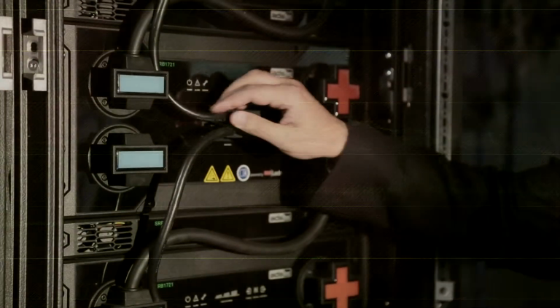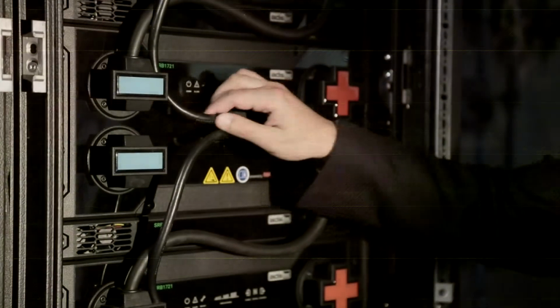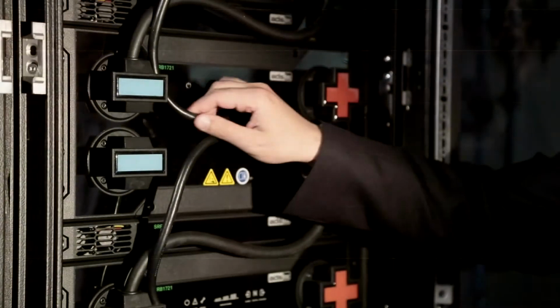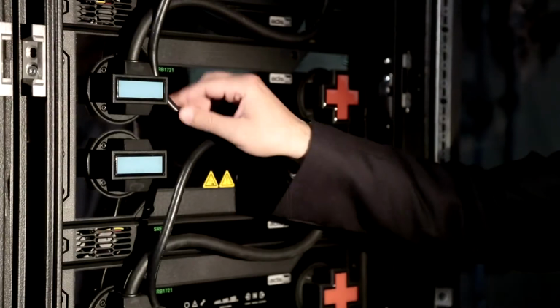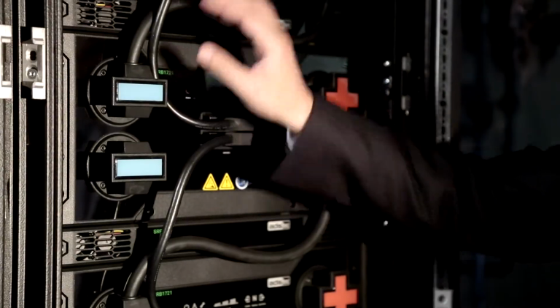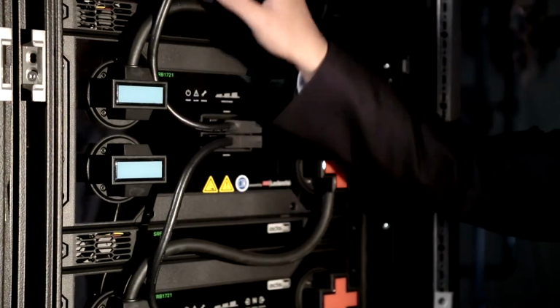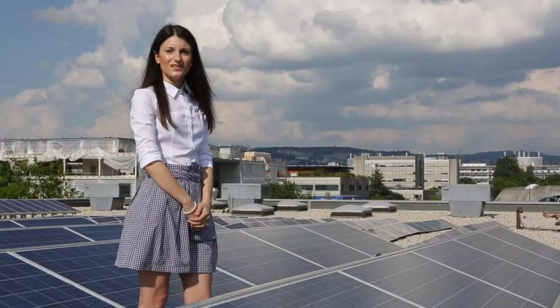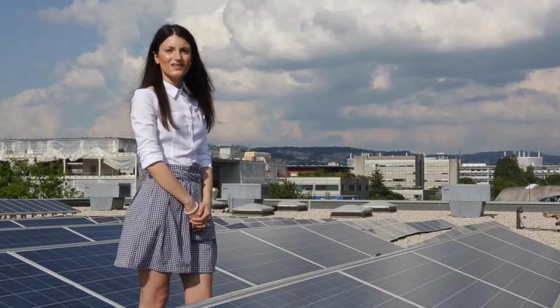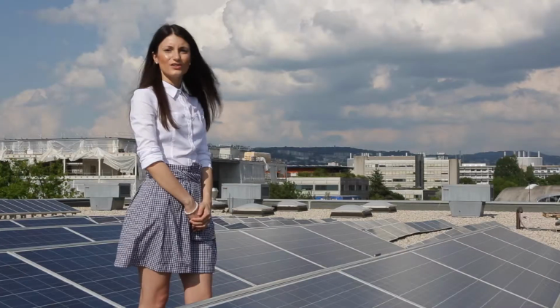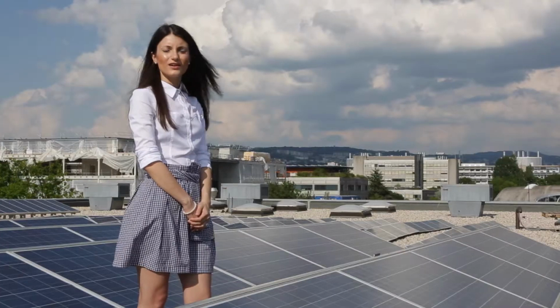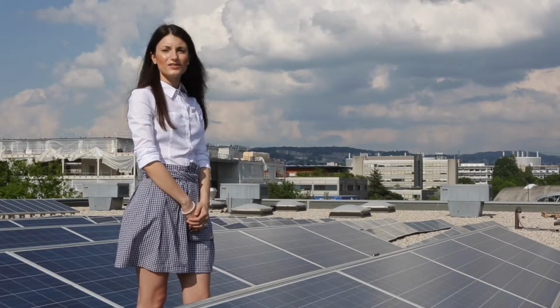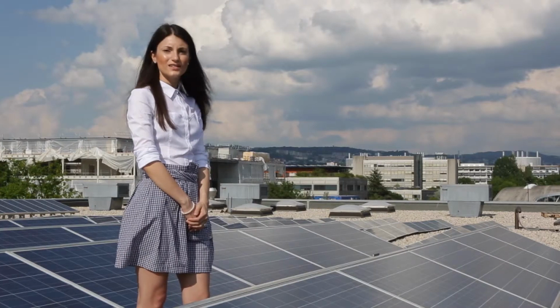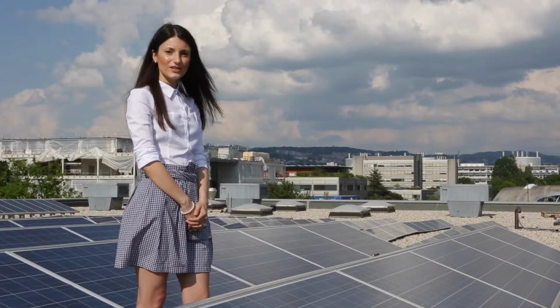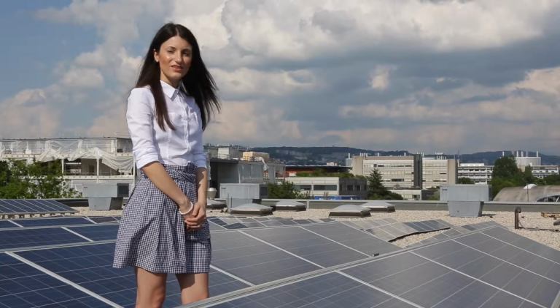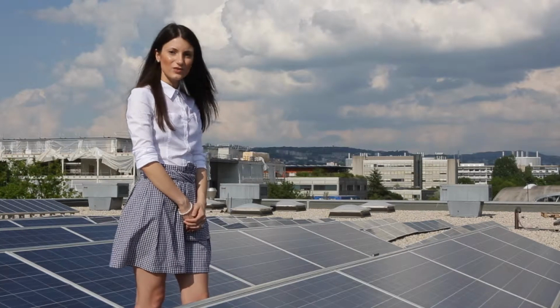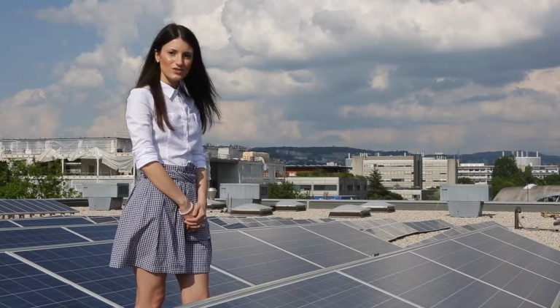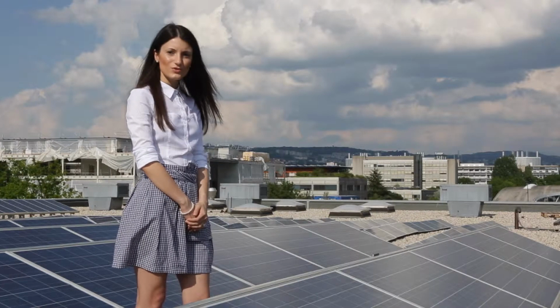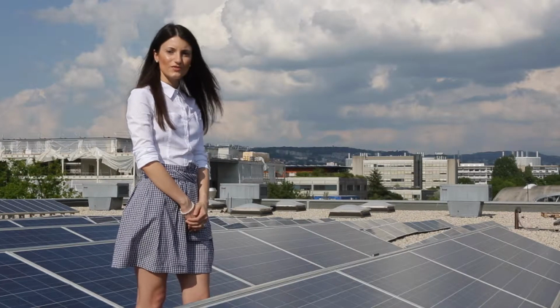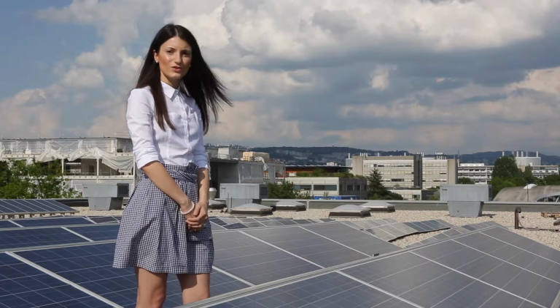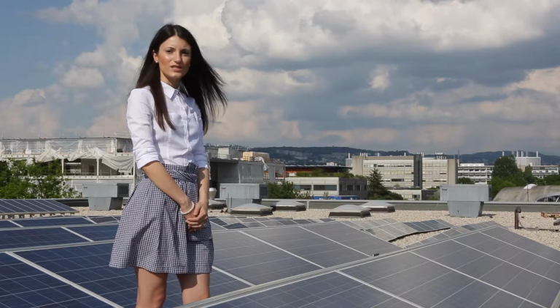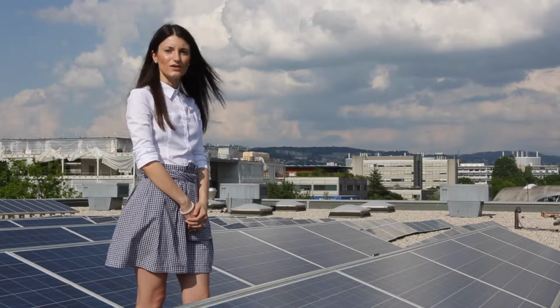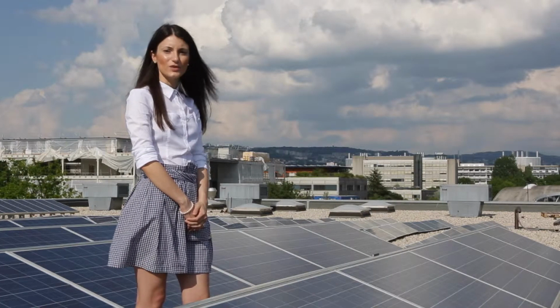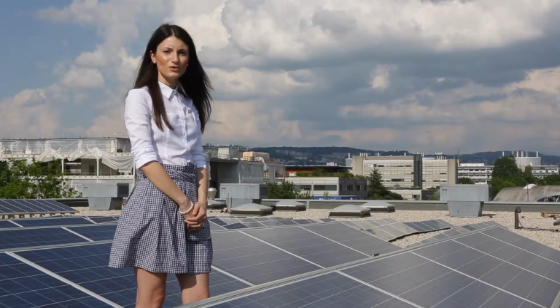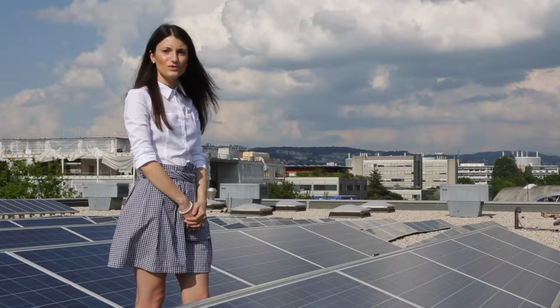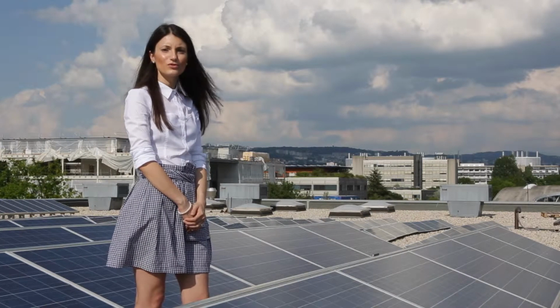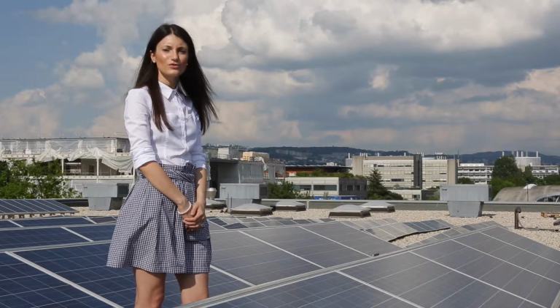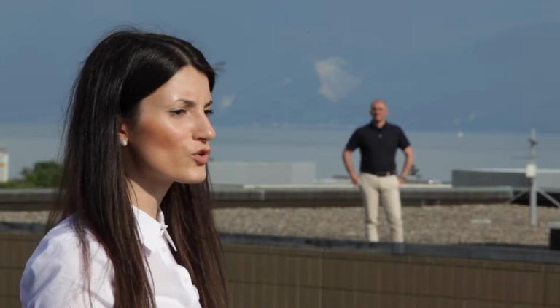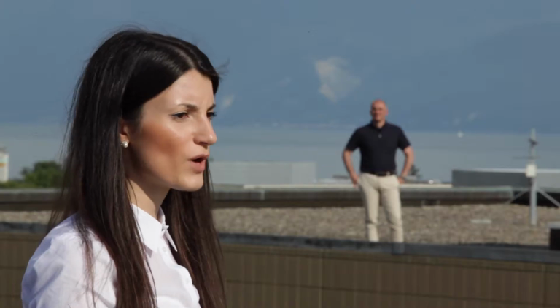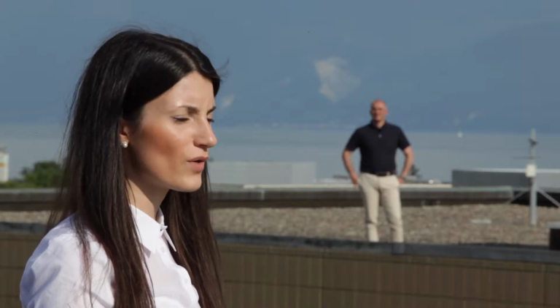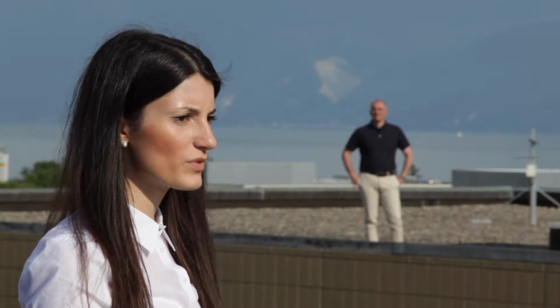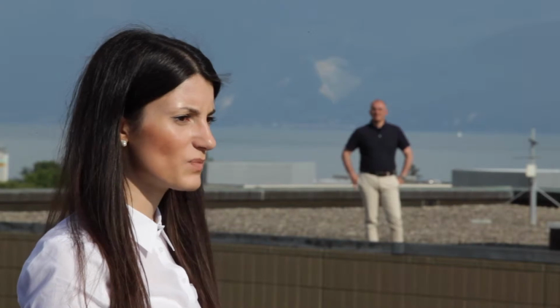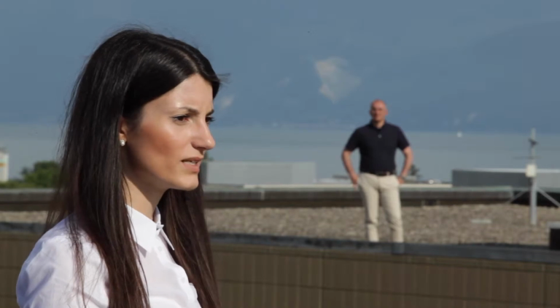The solar panels you can see here are essentially the only source of energy that we use in order to power up this building.